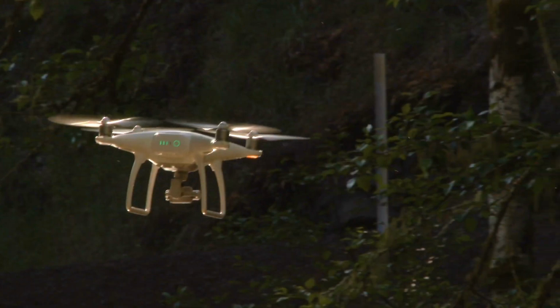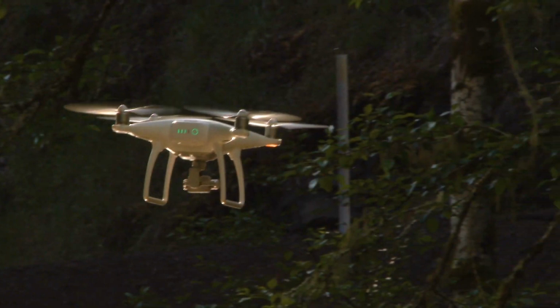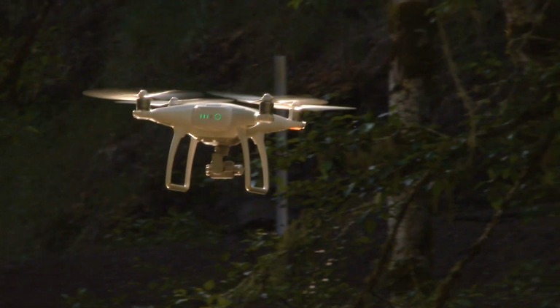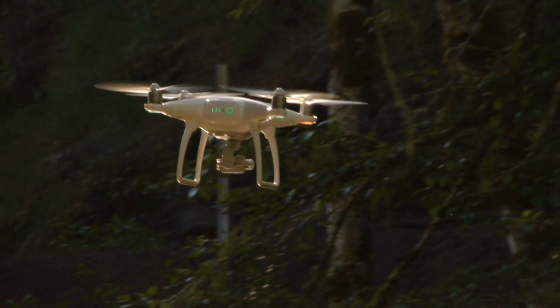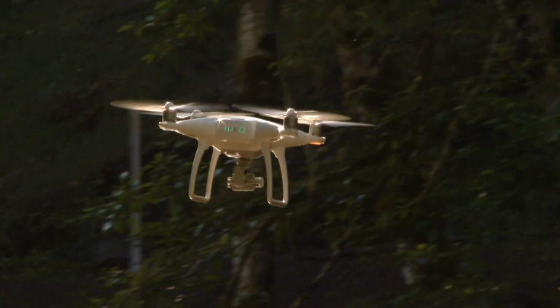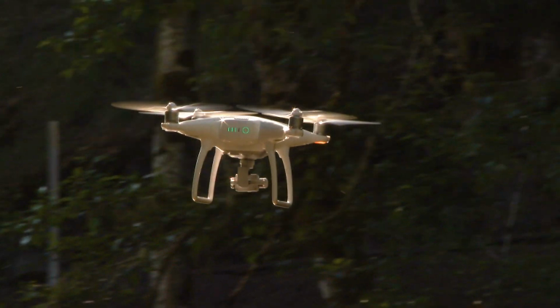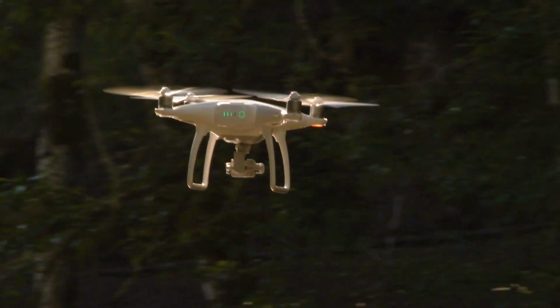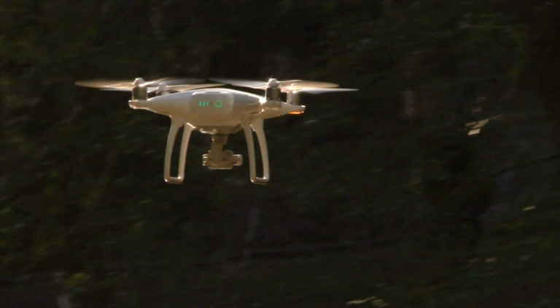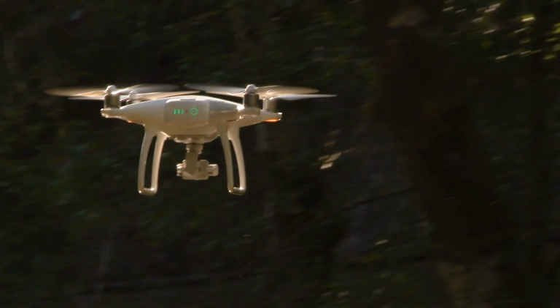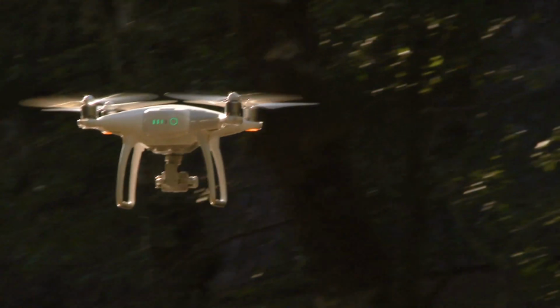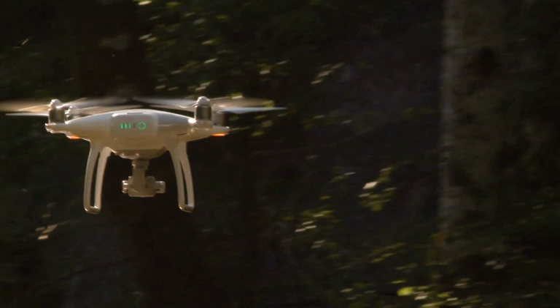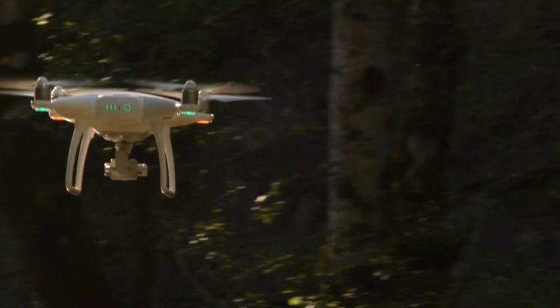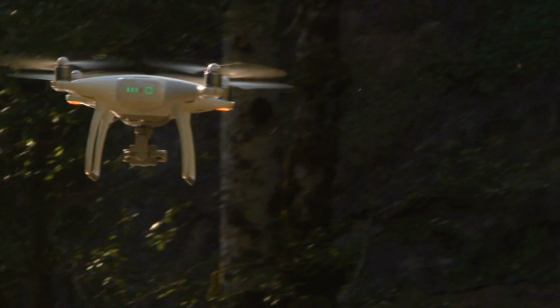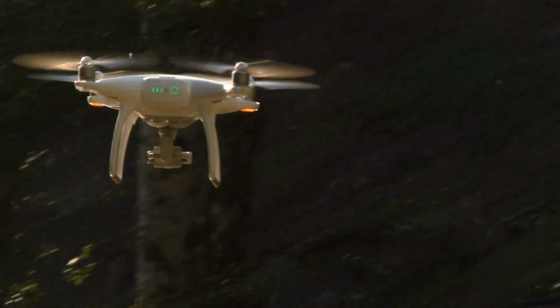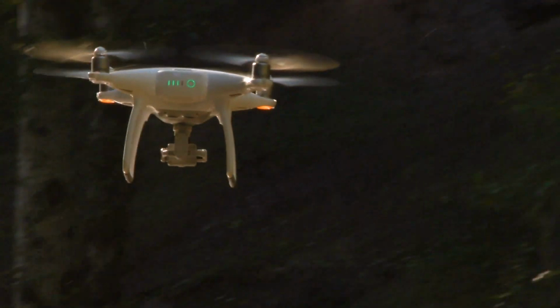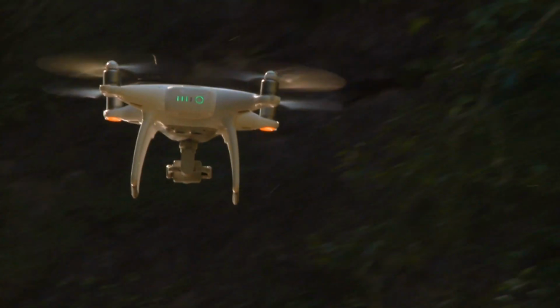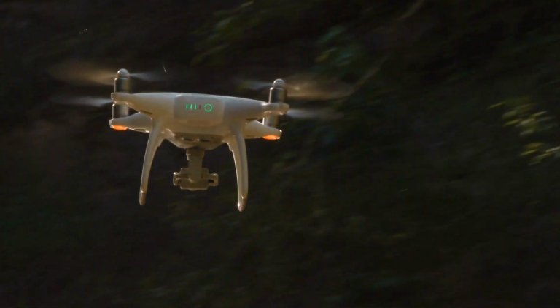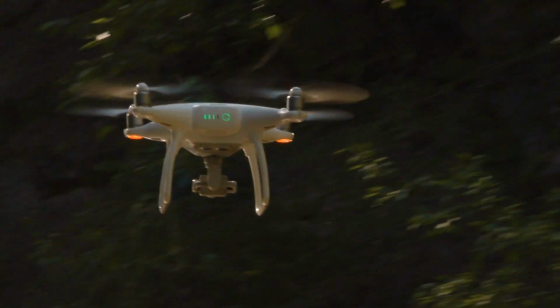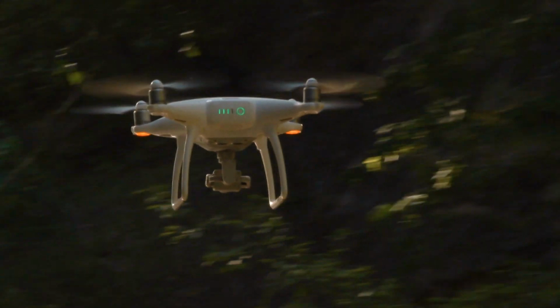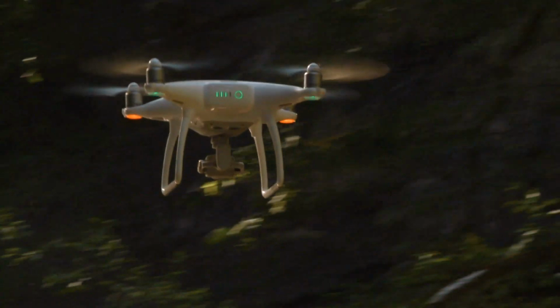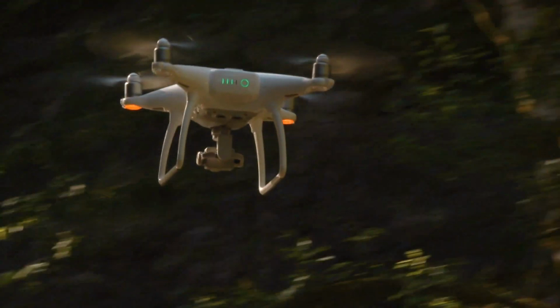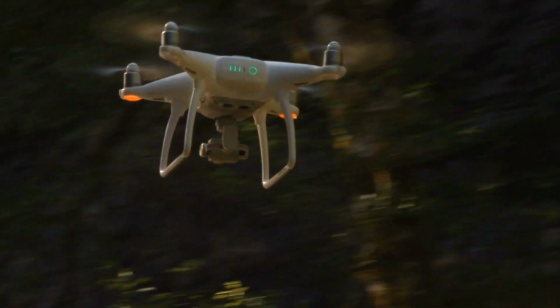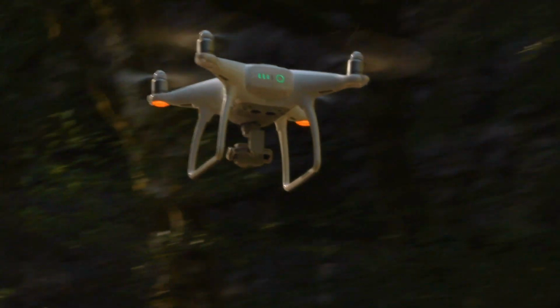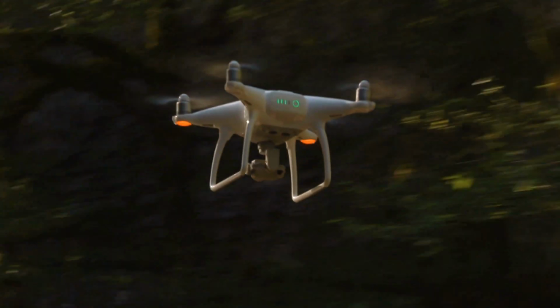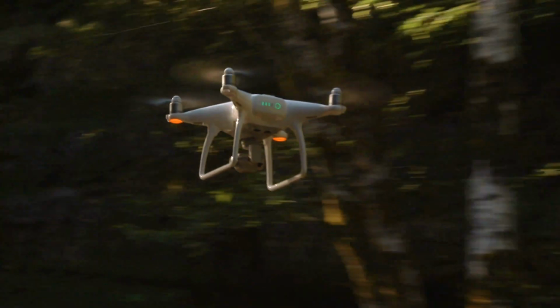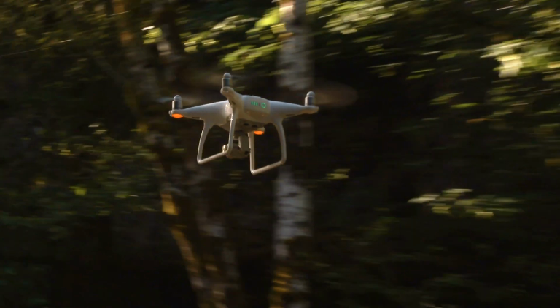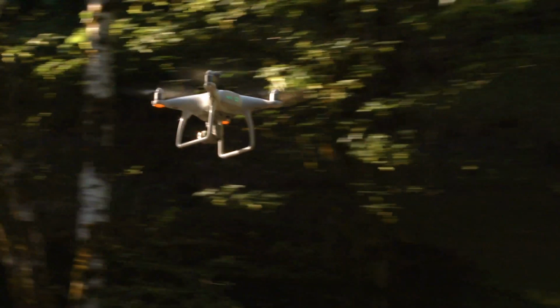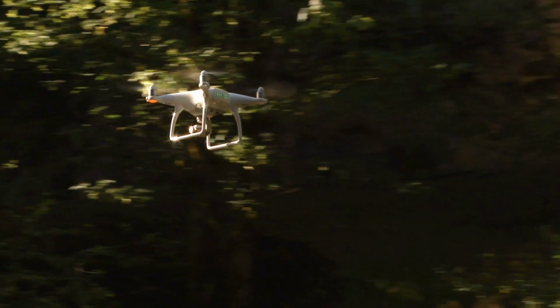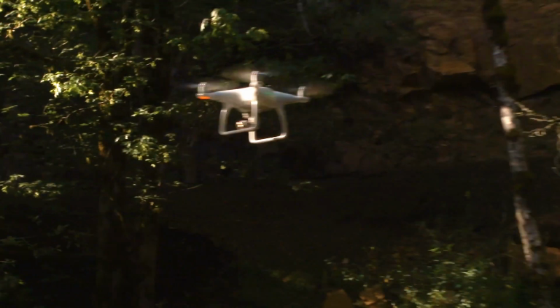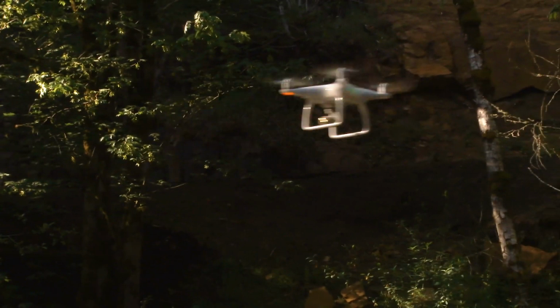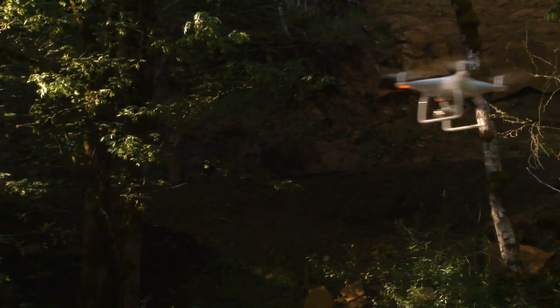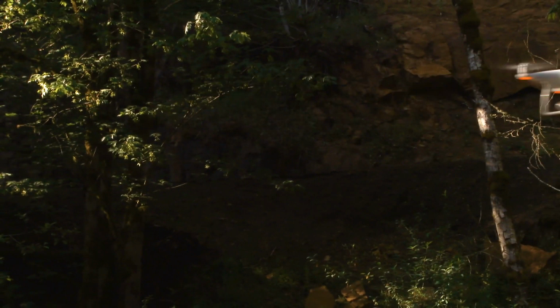We want to put it on a phone. We want to put it on a drone, specific to one particular task that it does very, very well.